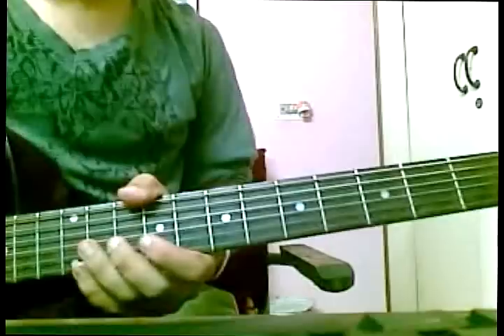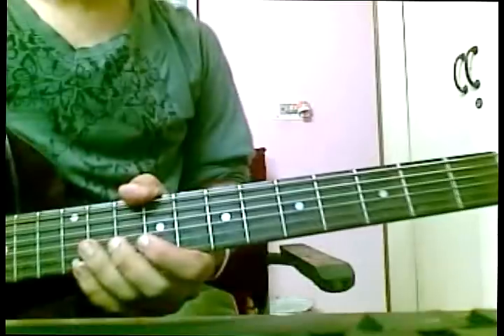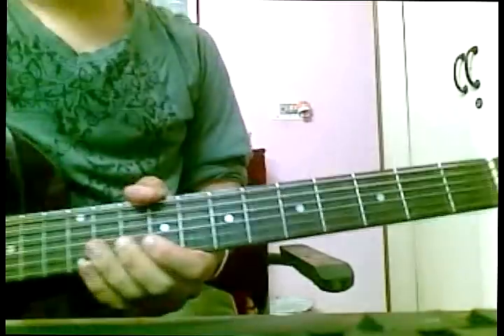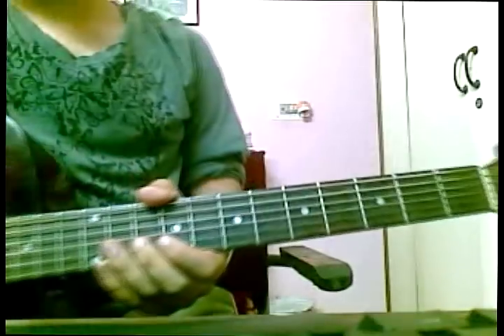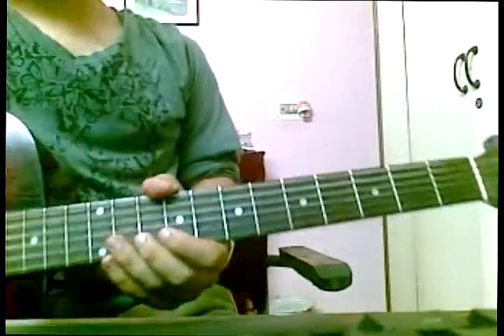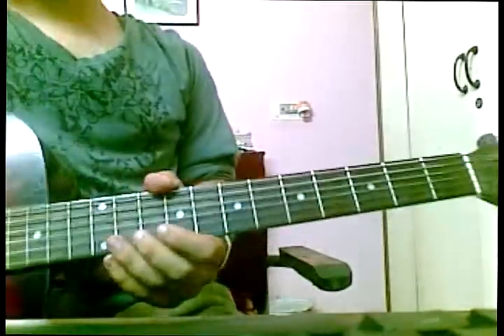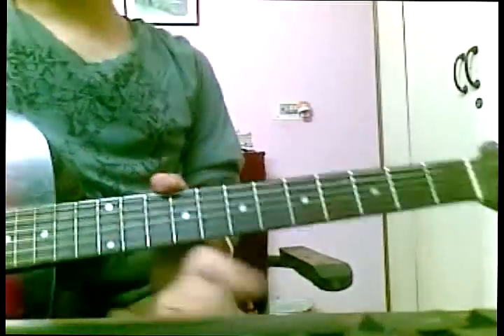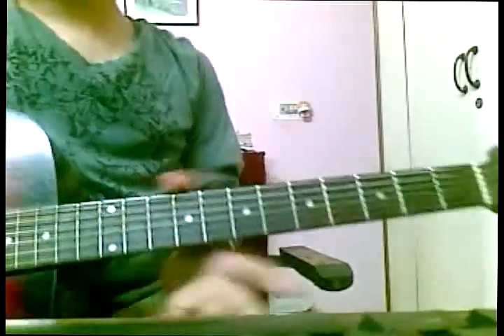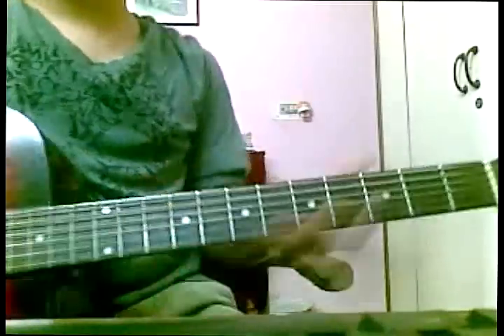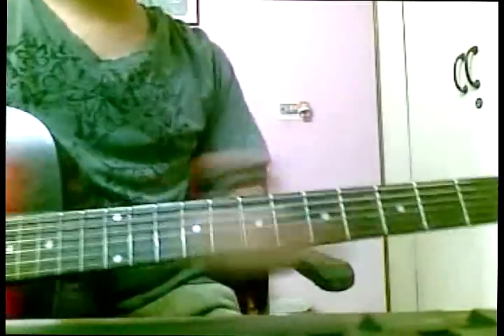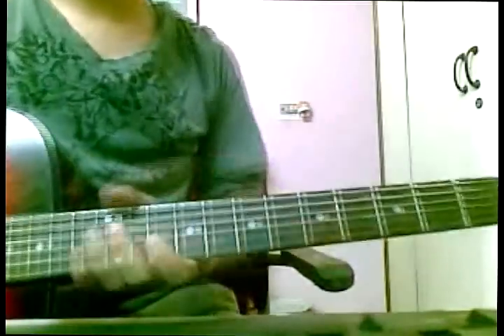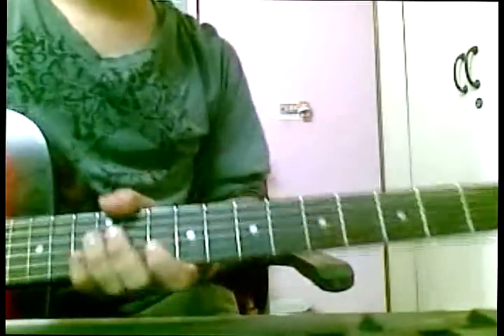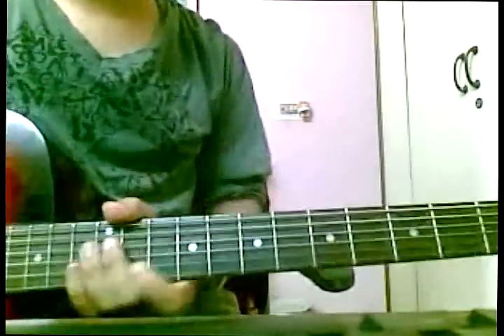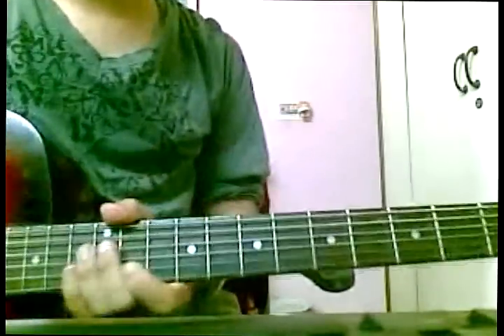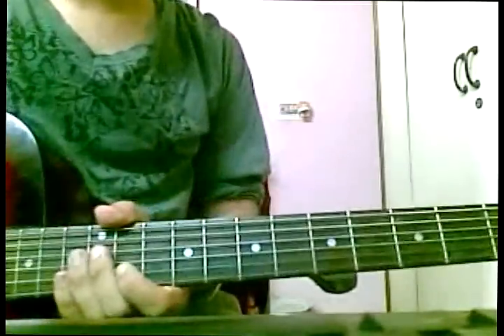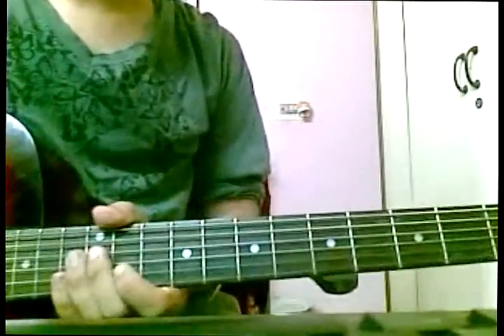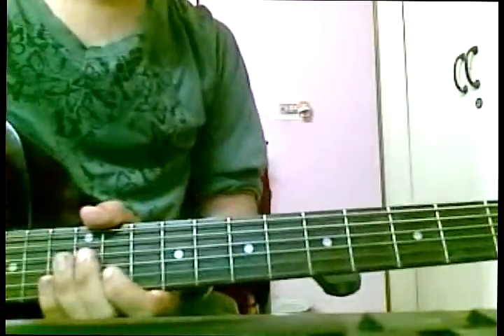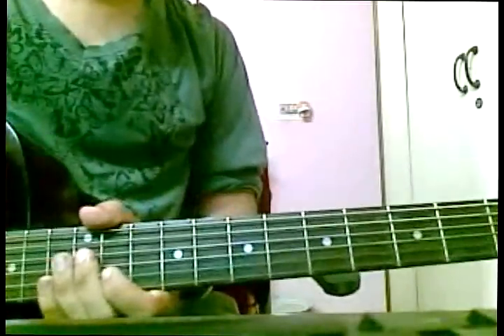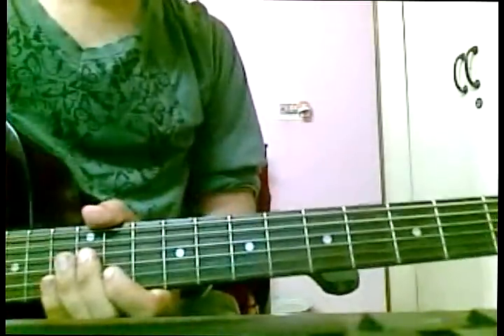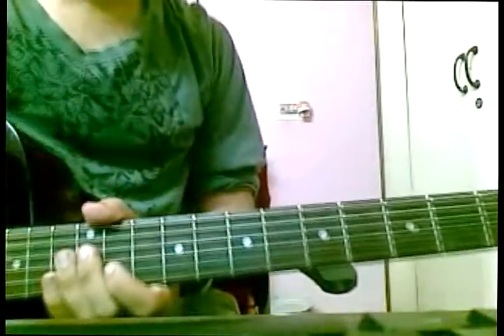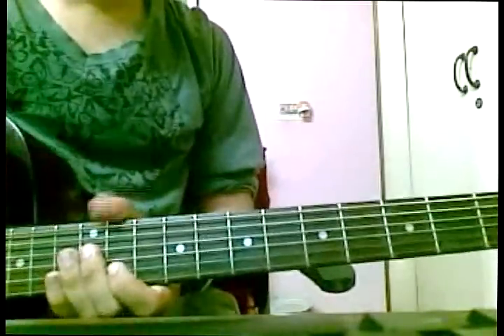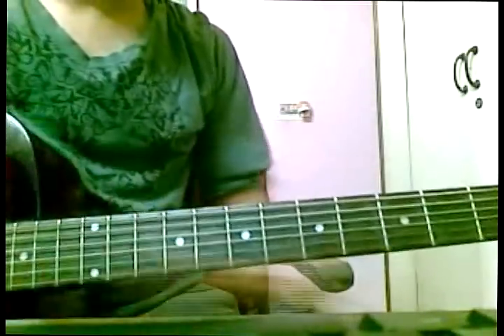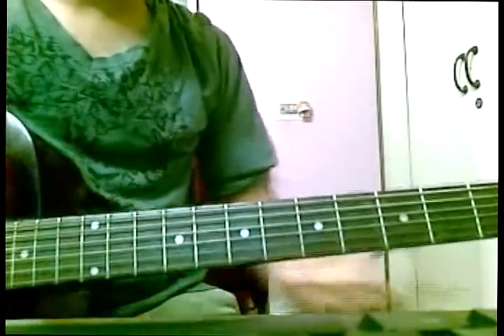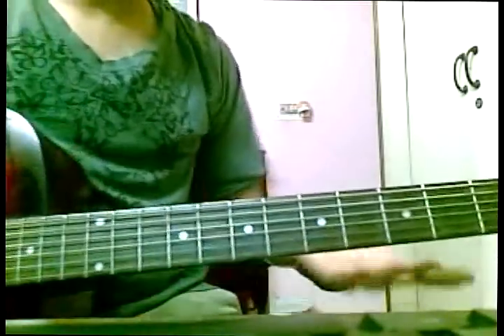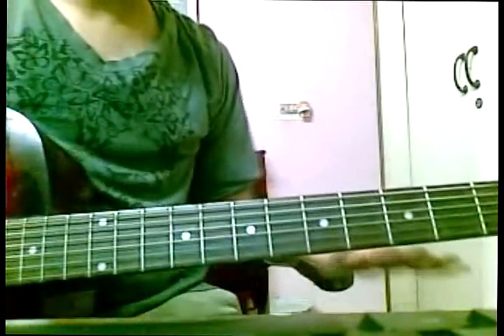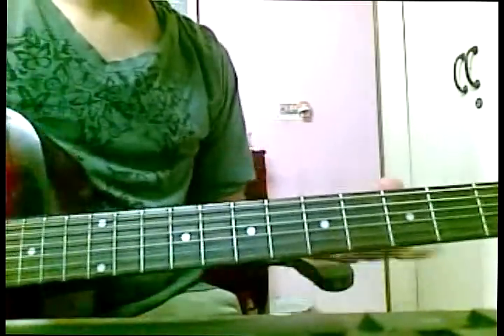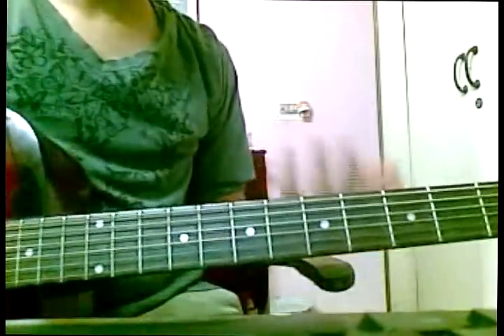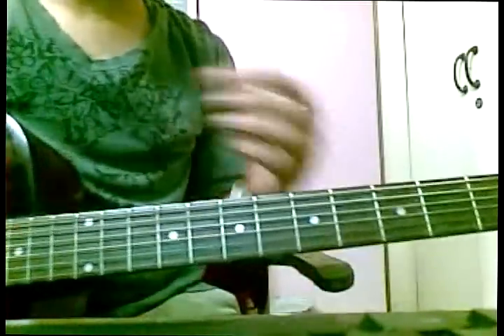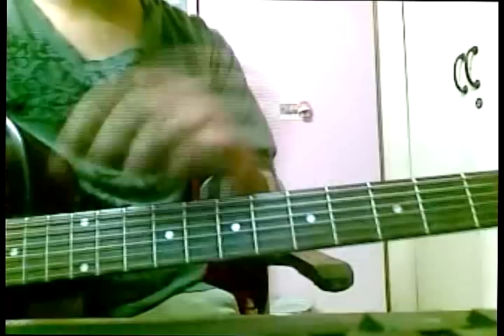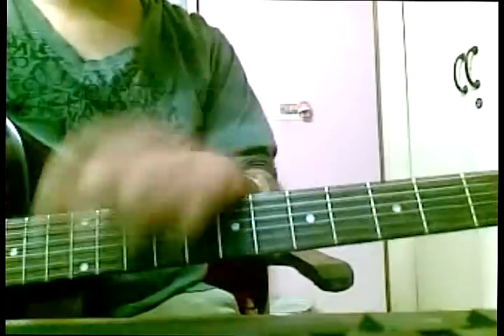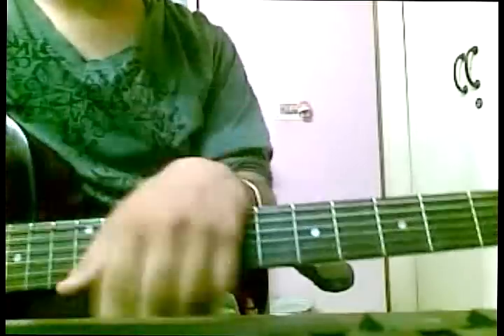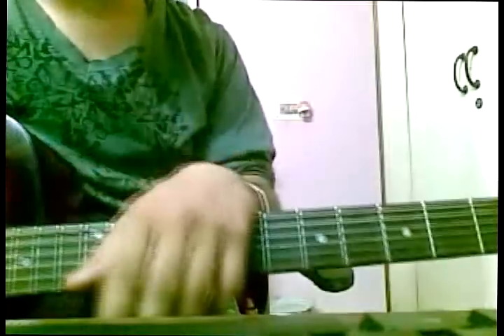Hello everyone and welcome to this tutorial. Today I'll be teaching you some basics of guitar.